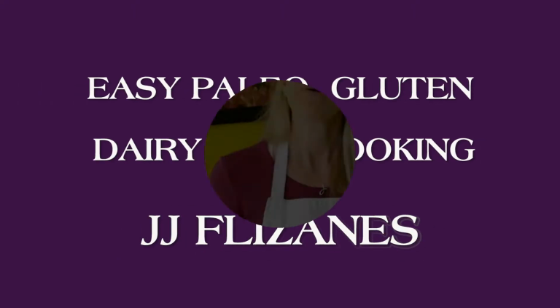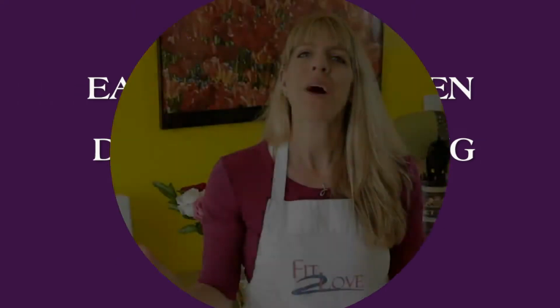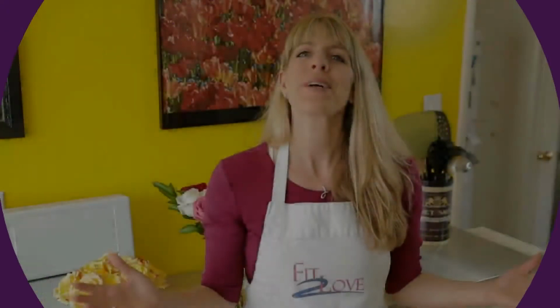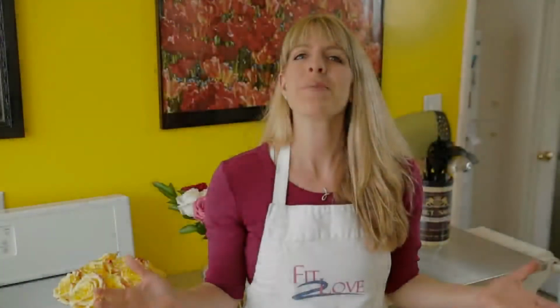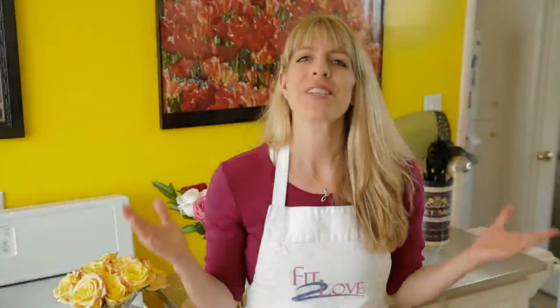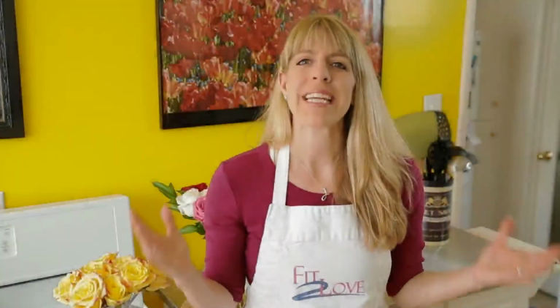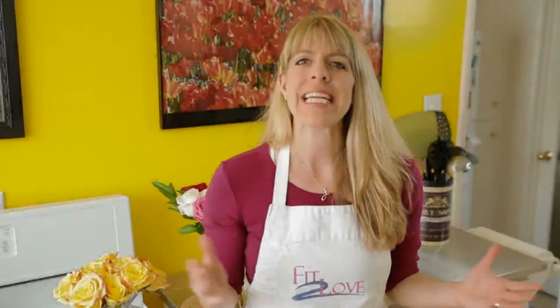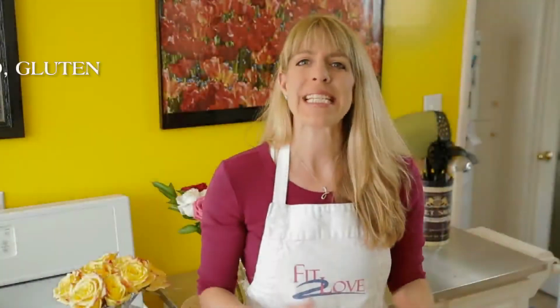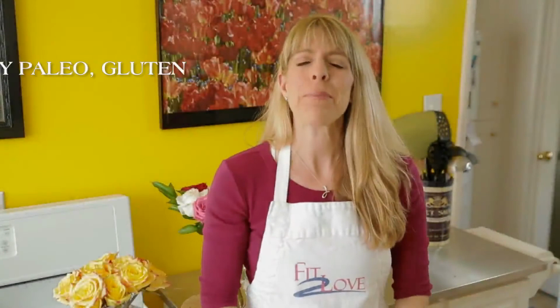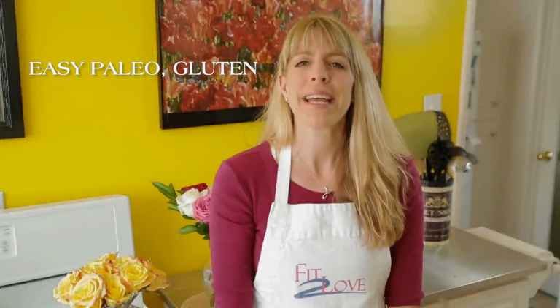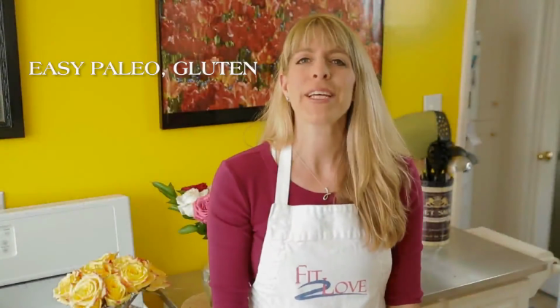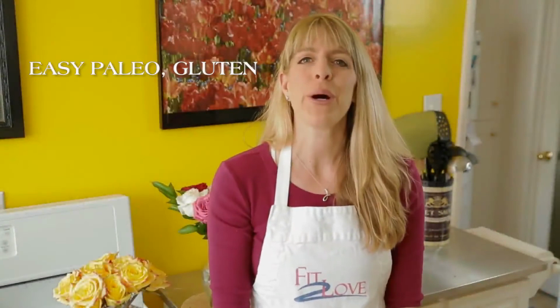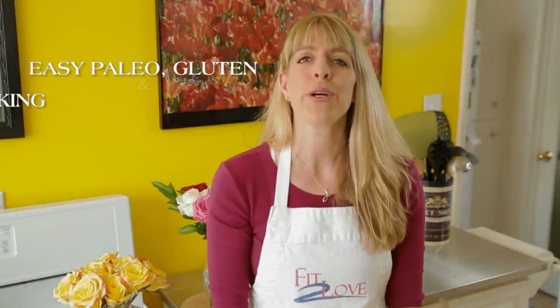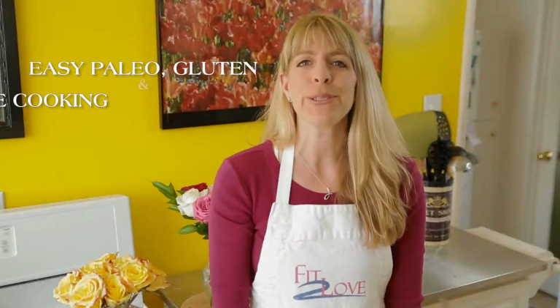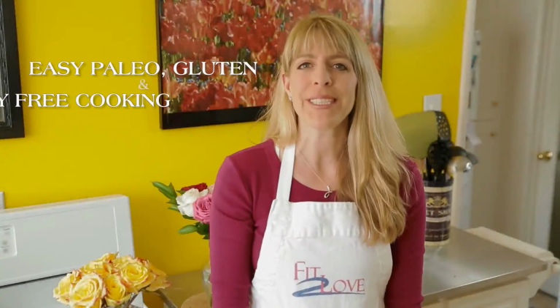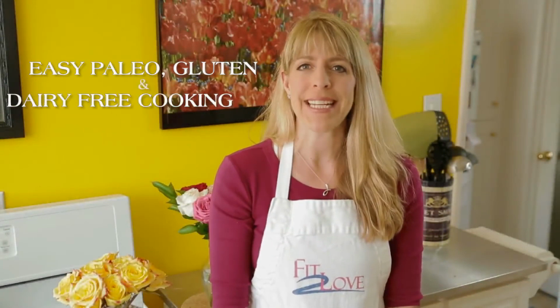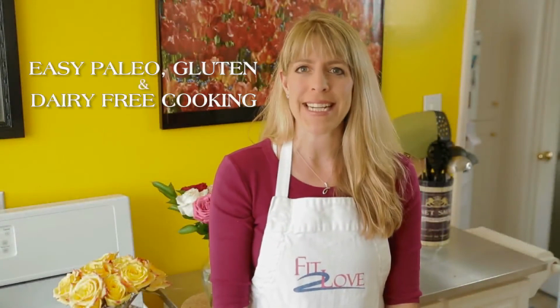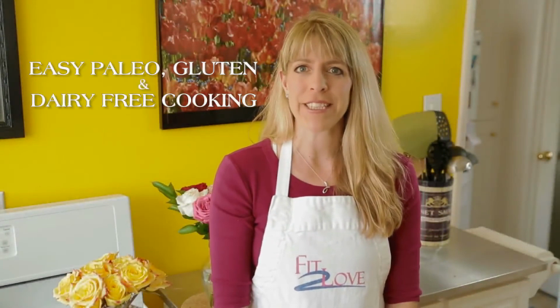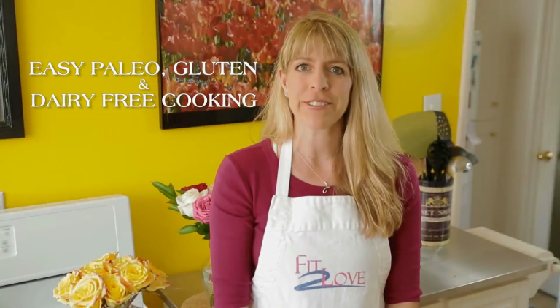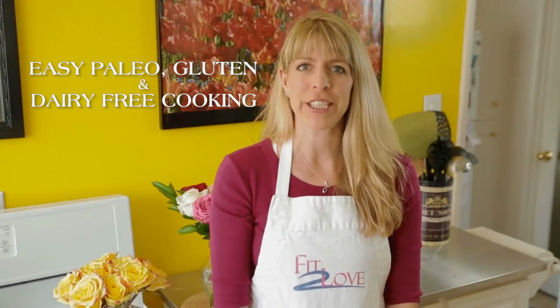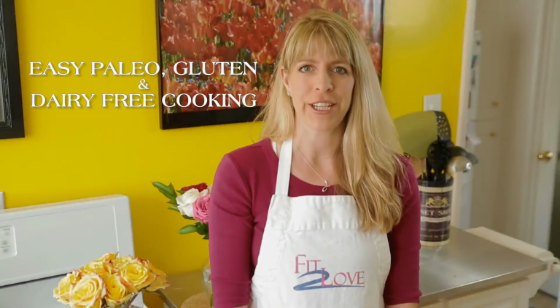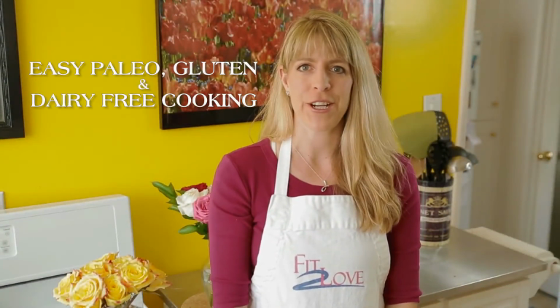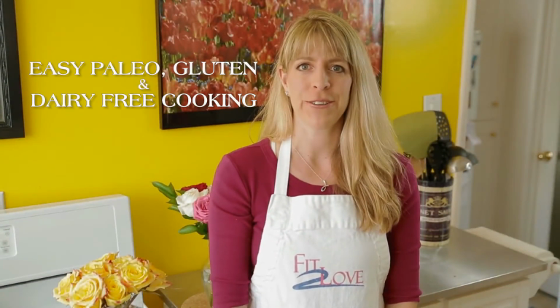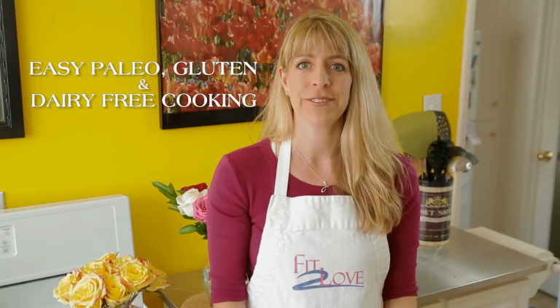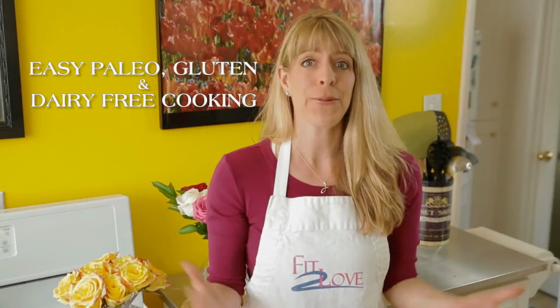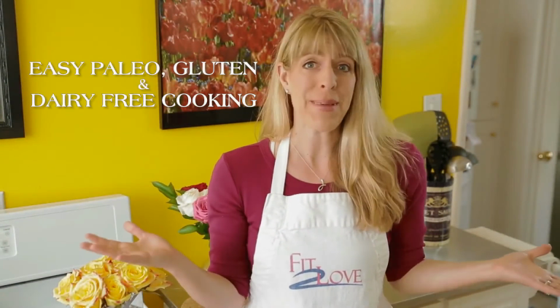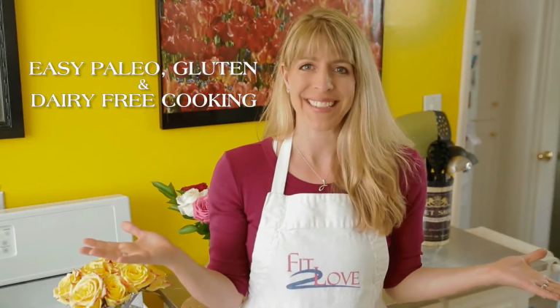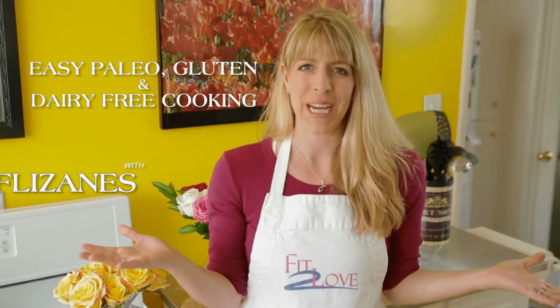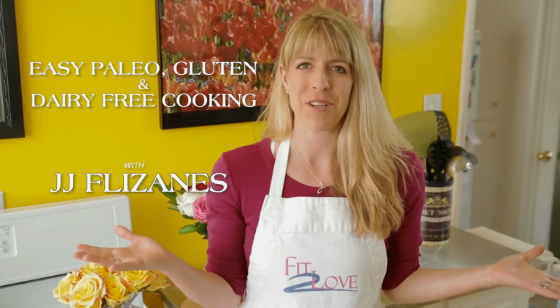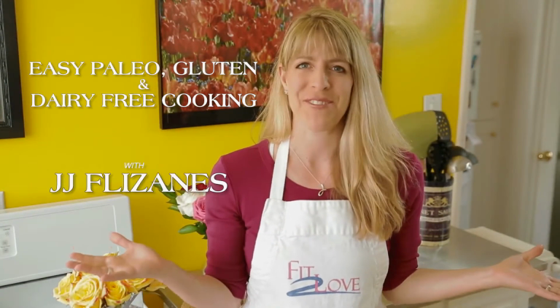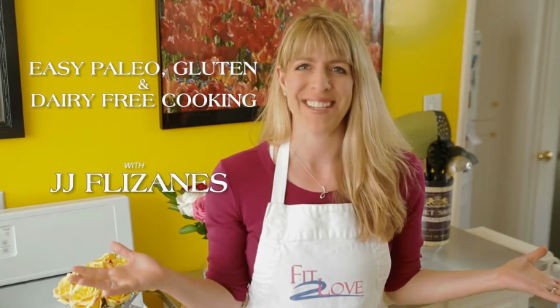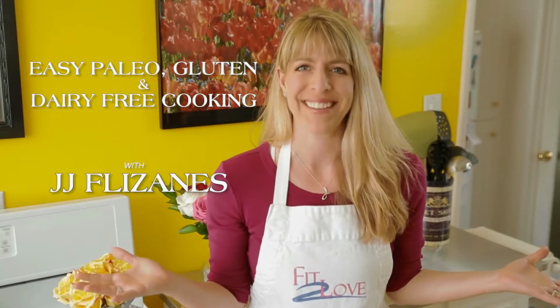Welcome to the Easy Paleo Gluten and Dairy-Free Cooking Show, with me, JJ Flazang.